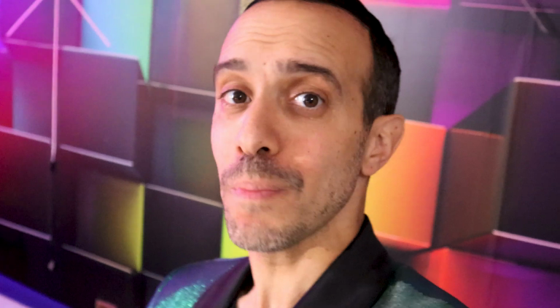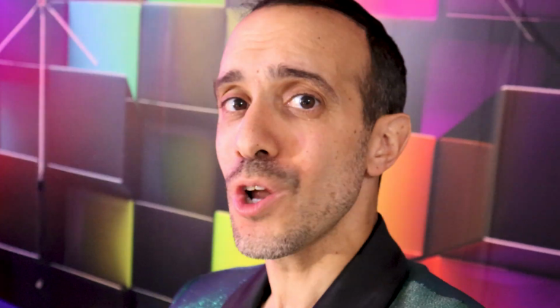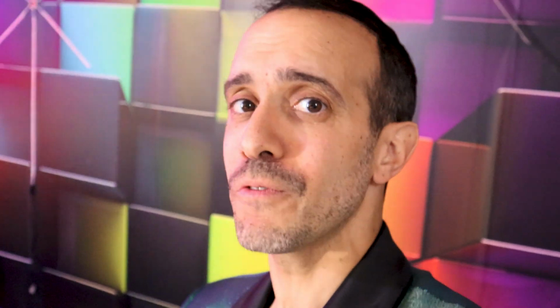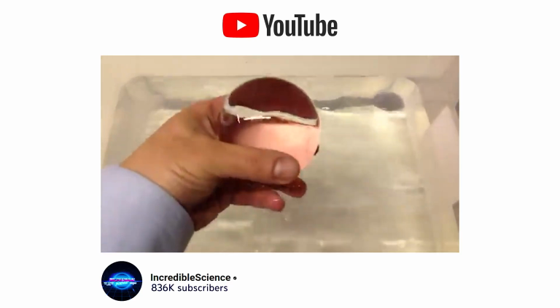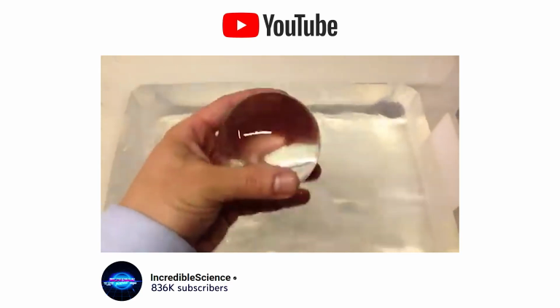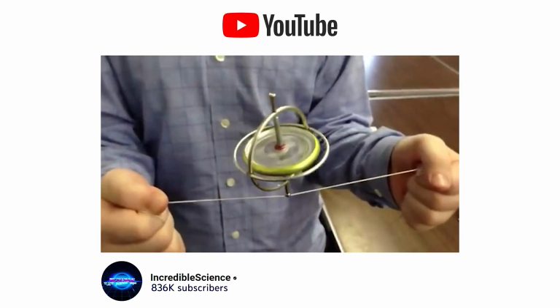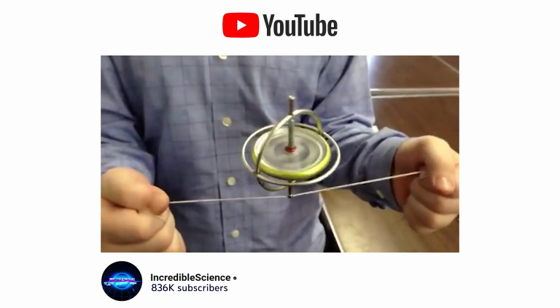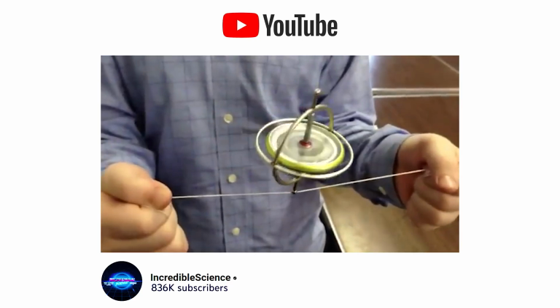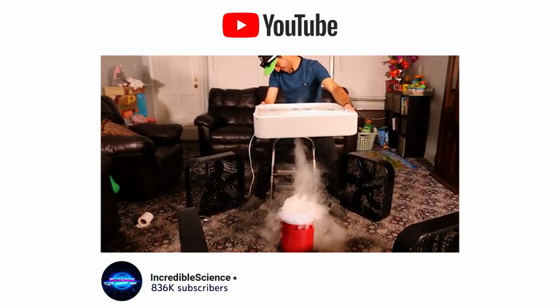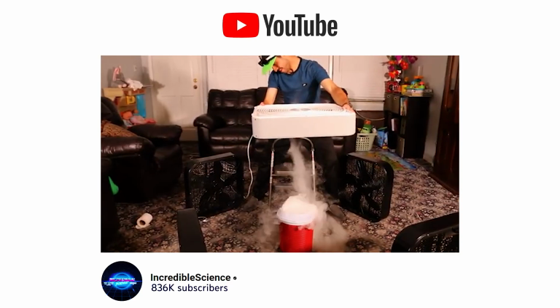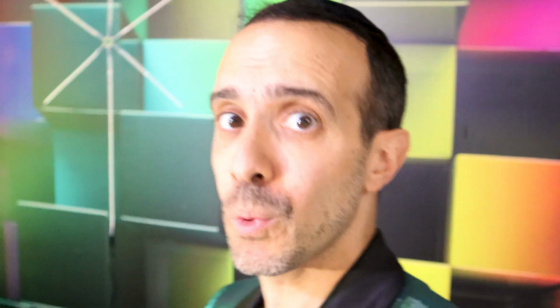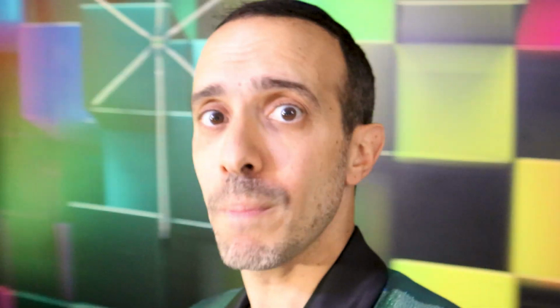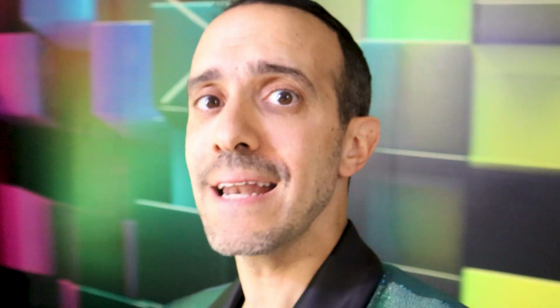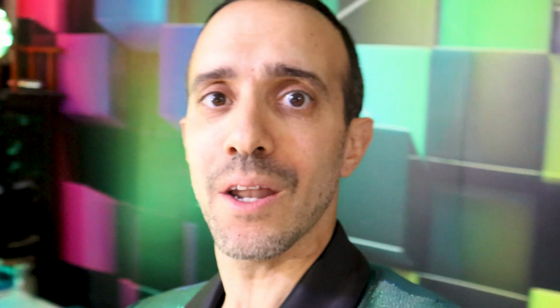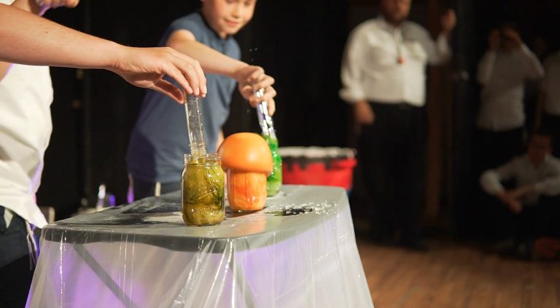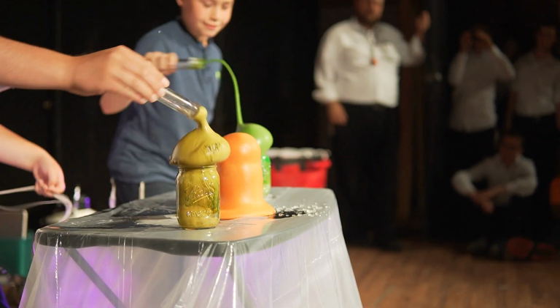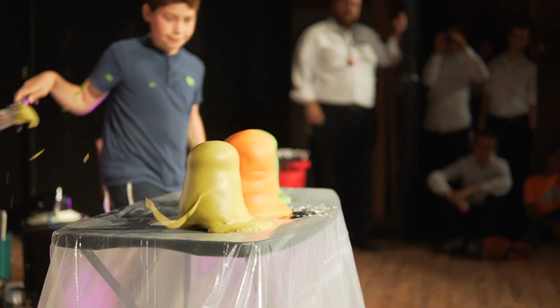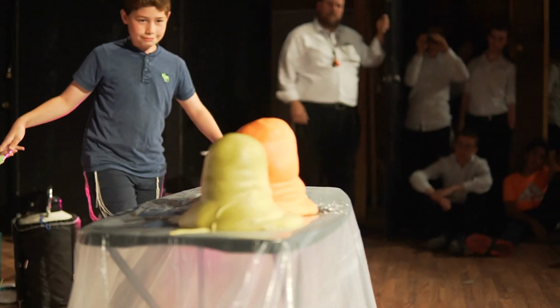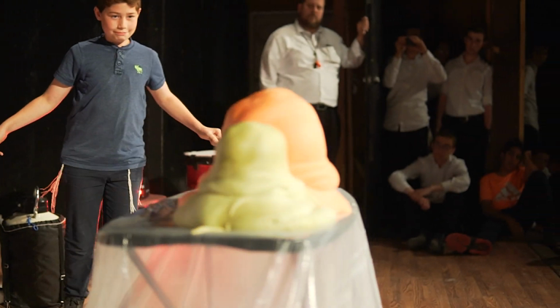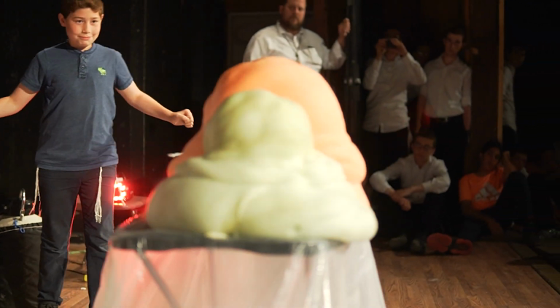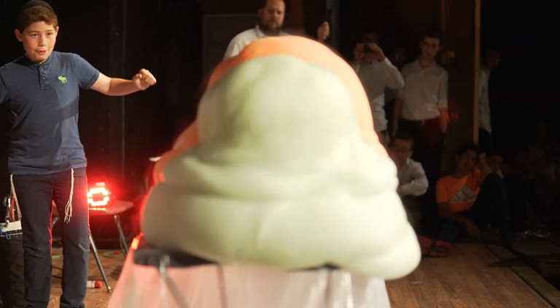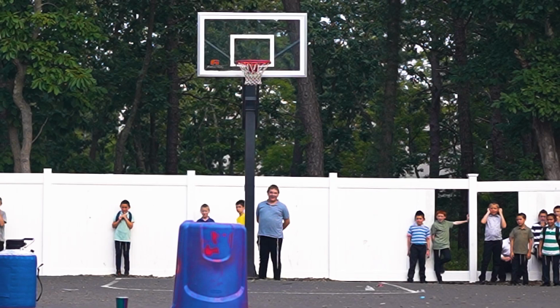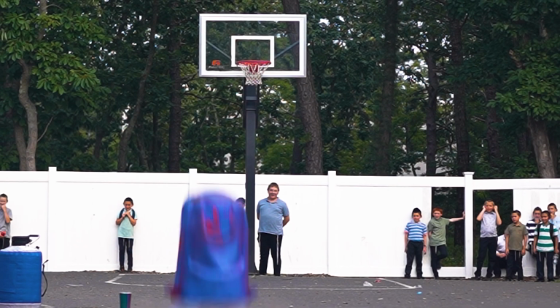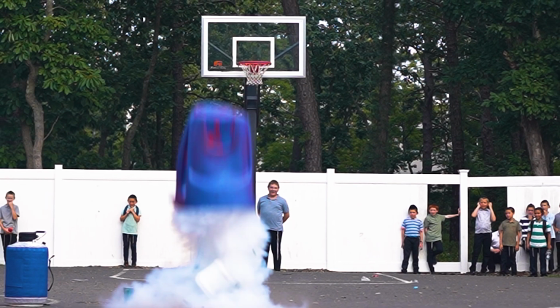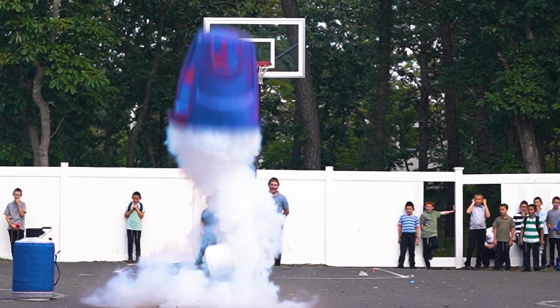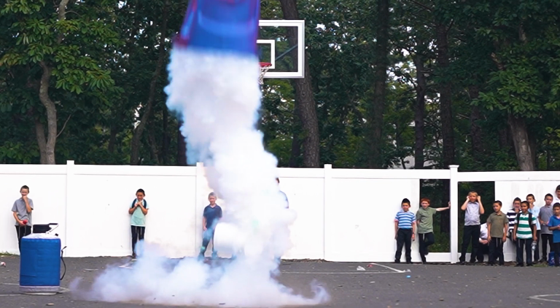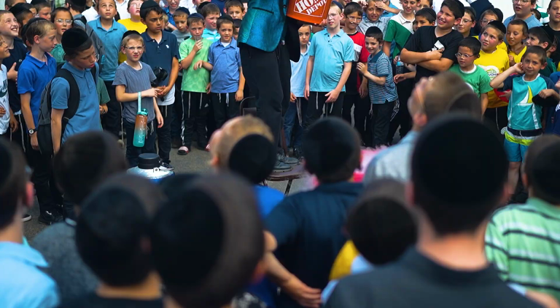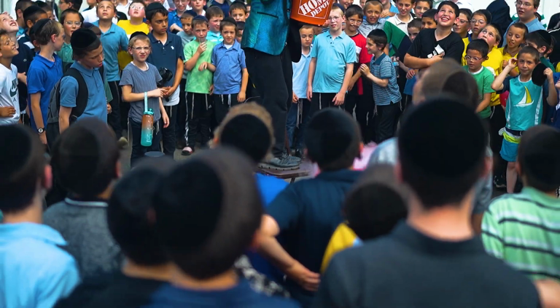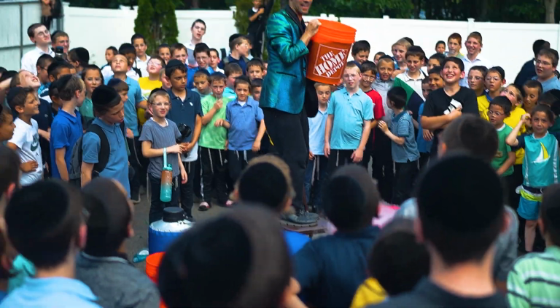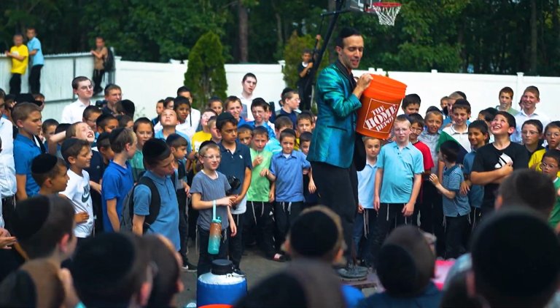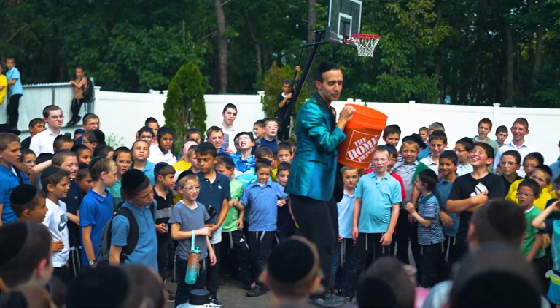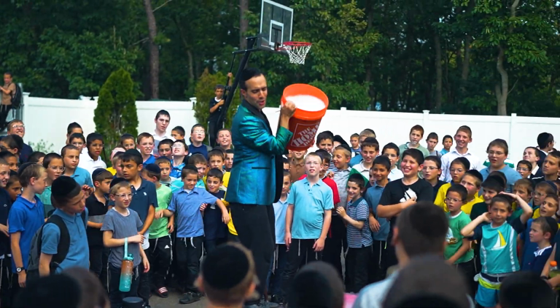You might know me from my incredible science YouTube channel, but what you might not know is I actually do live science shows in front of hundreds and sometimes thousands of people.